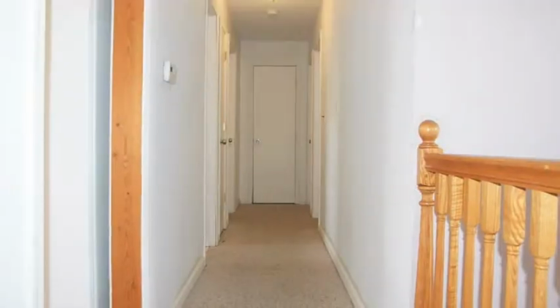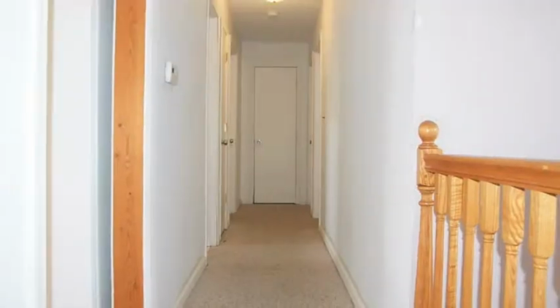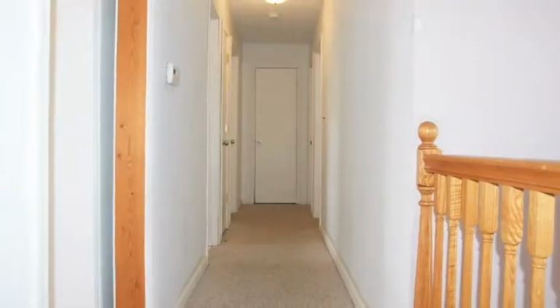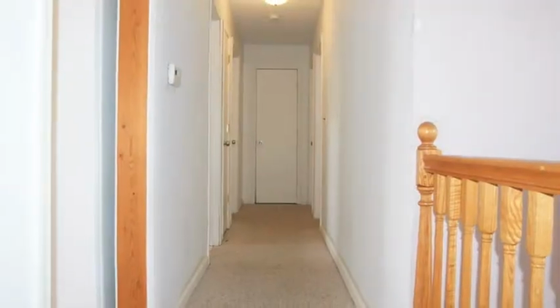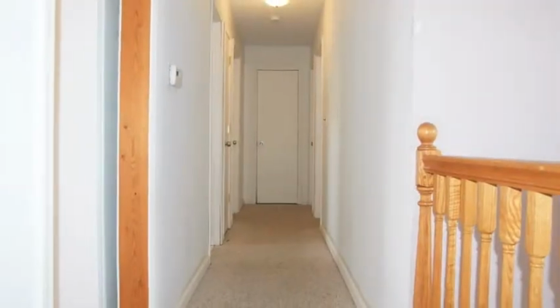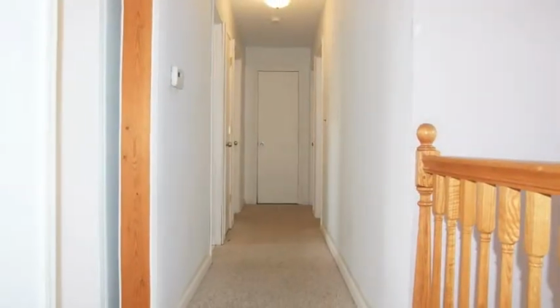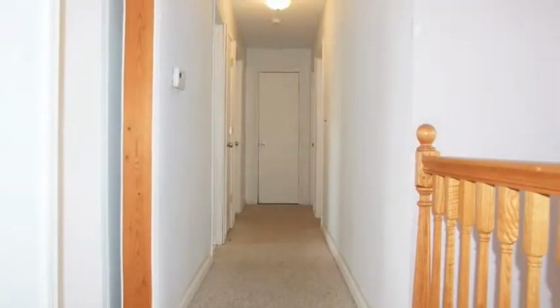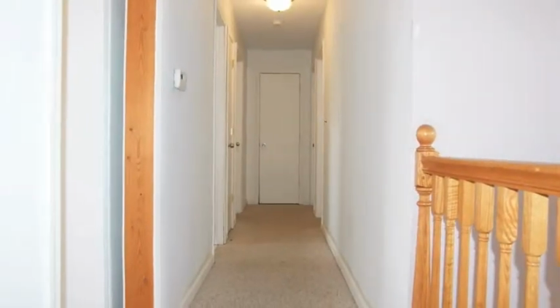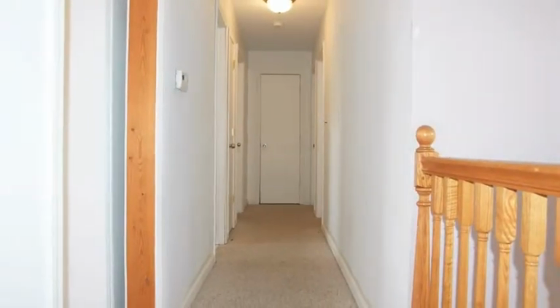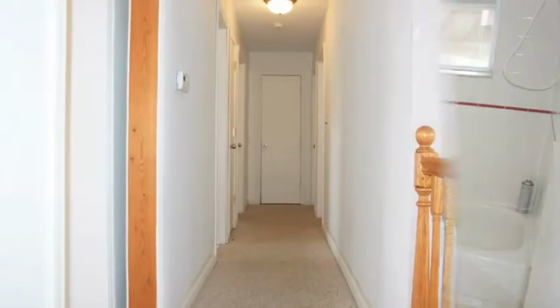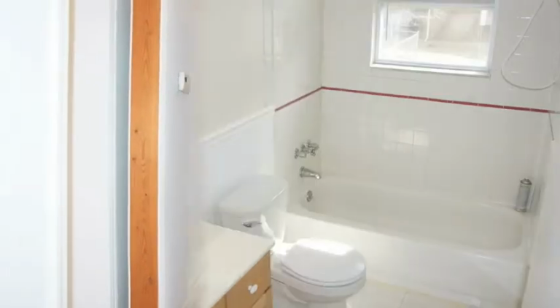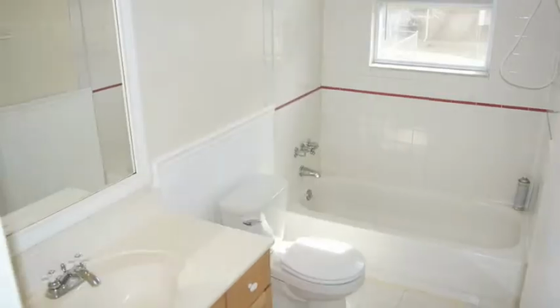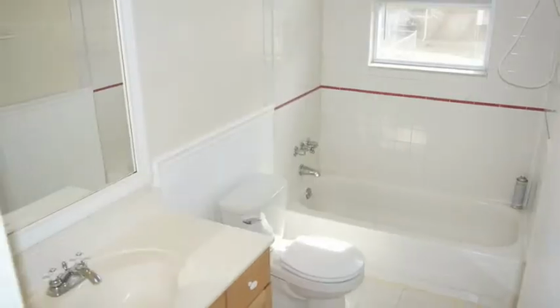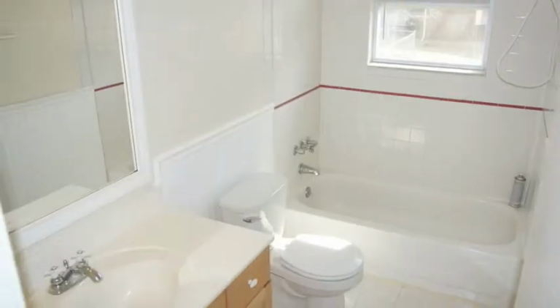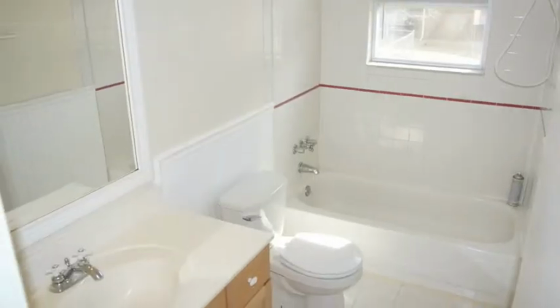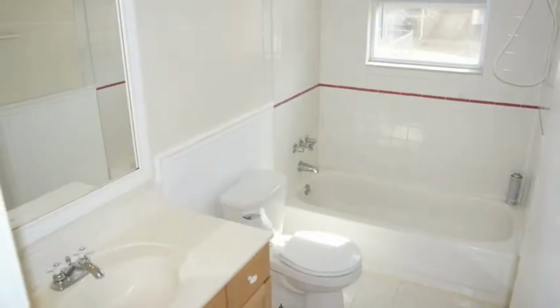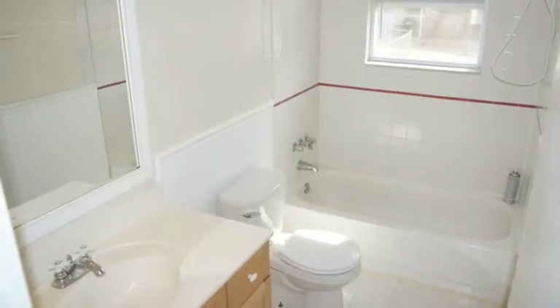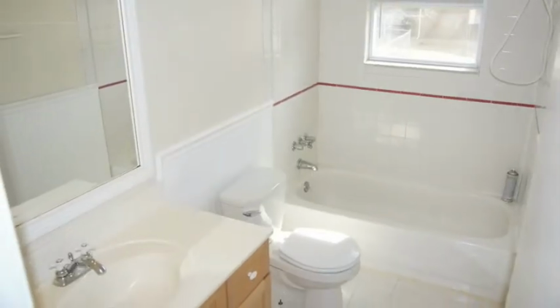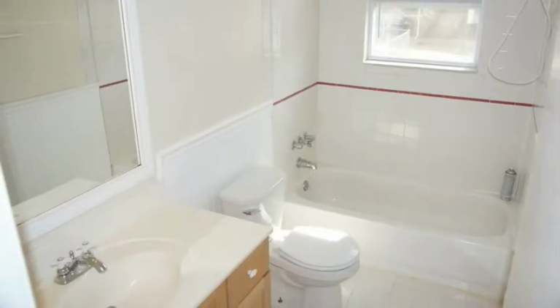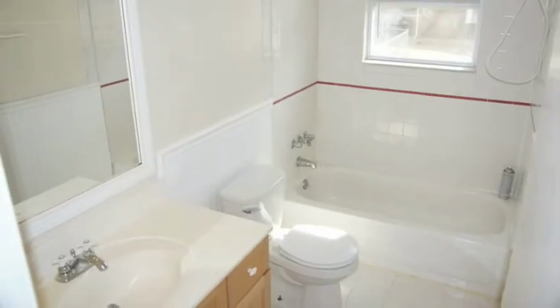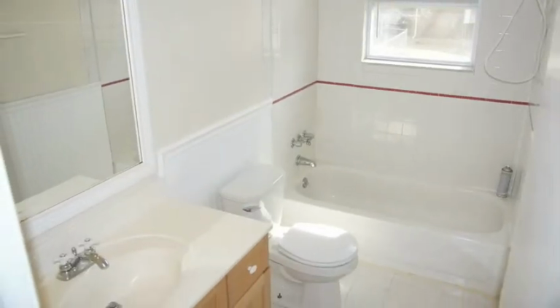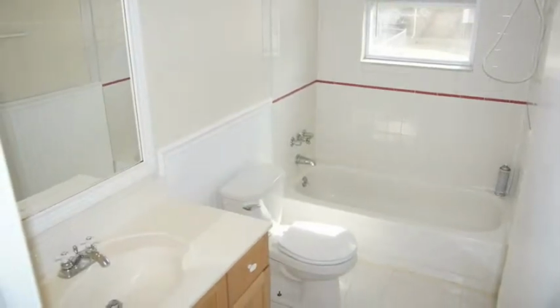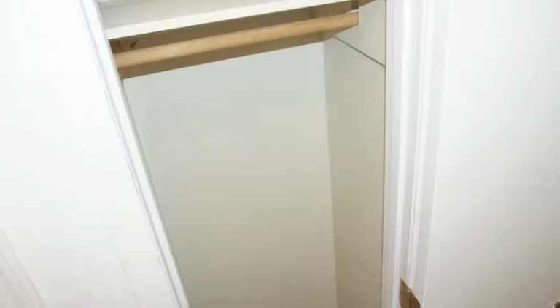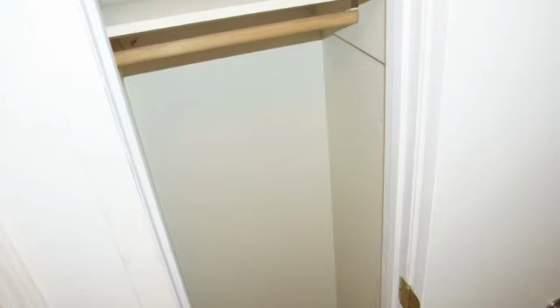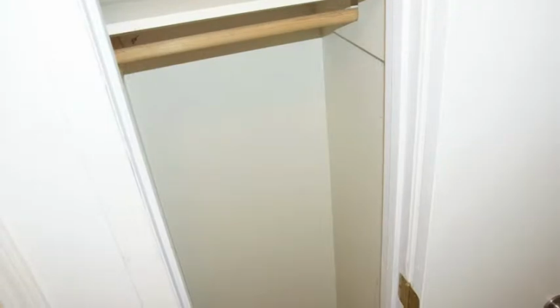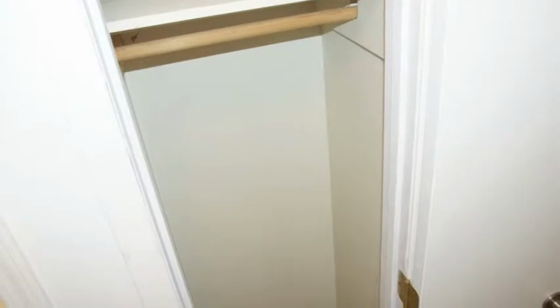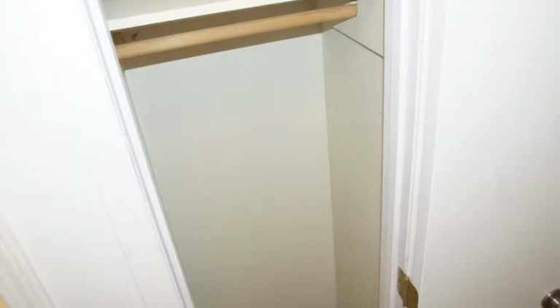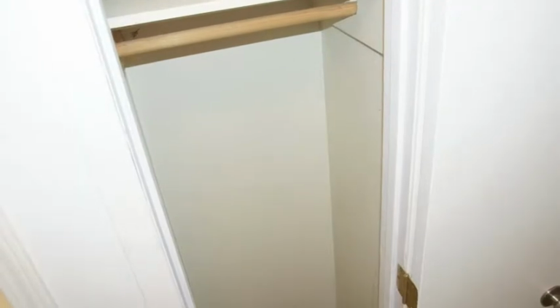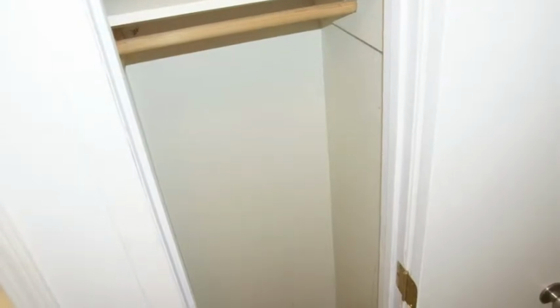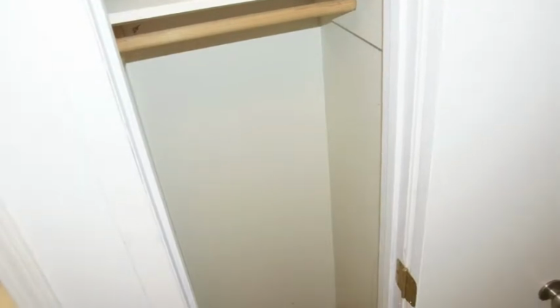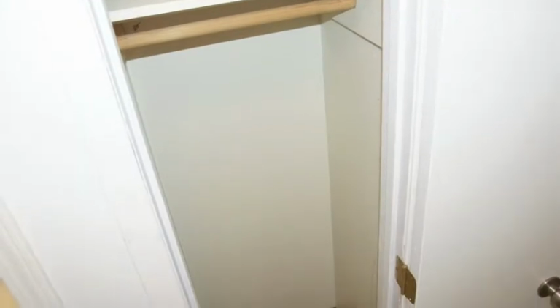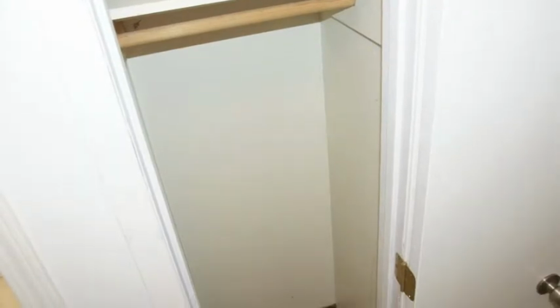Here's a roomy deck, stepping directly from the kitchen, and also steps that go down to the yard. Stepping into the hall, here on the left is the upper level bathroom. On the same side, here's the coat closet.